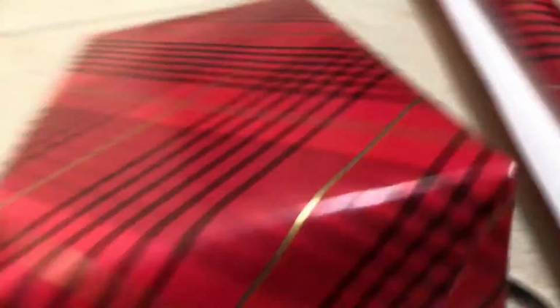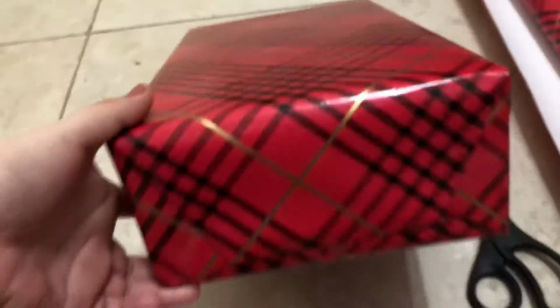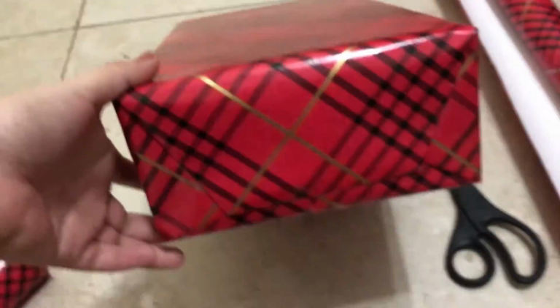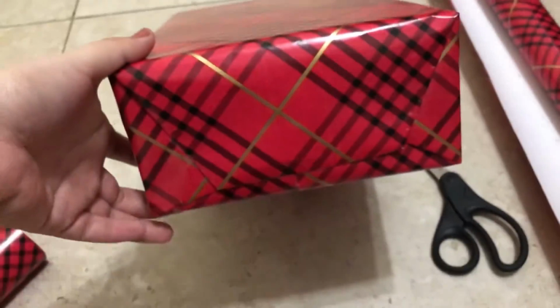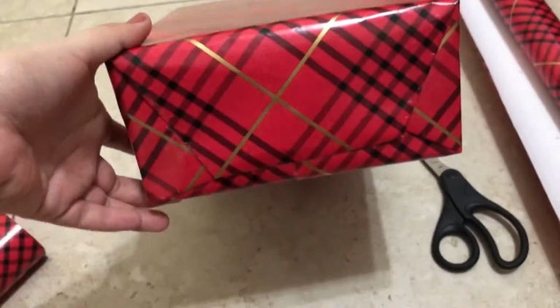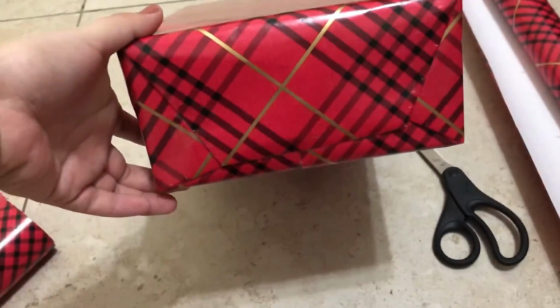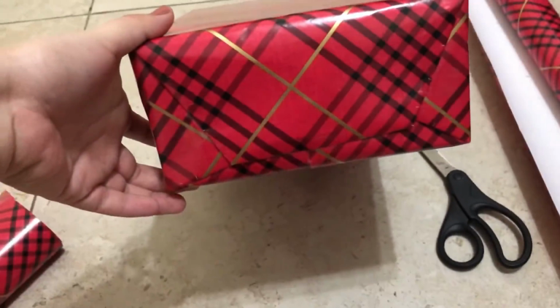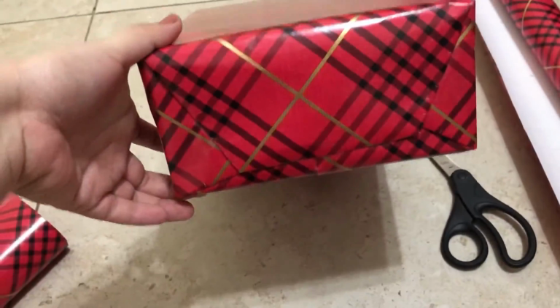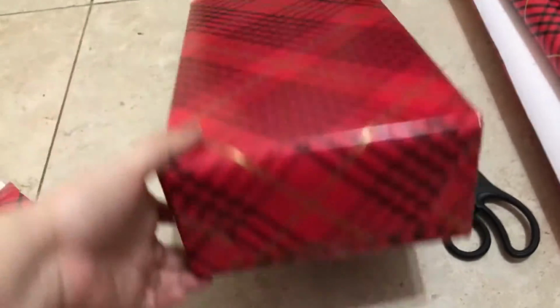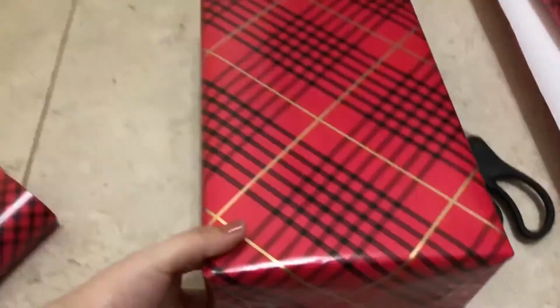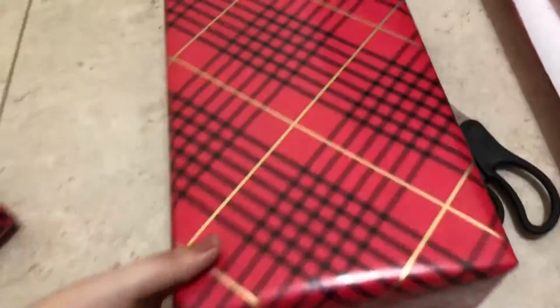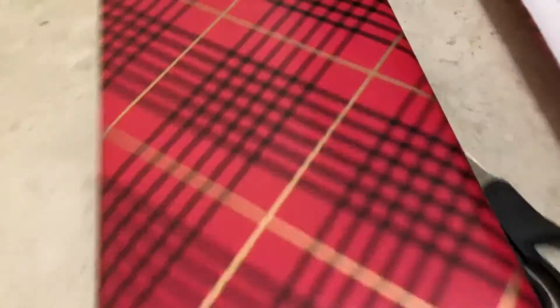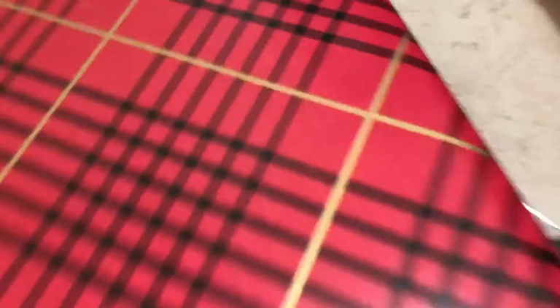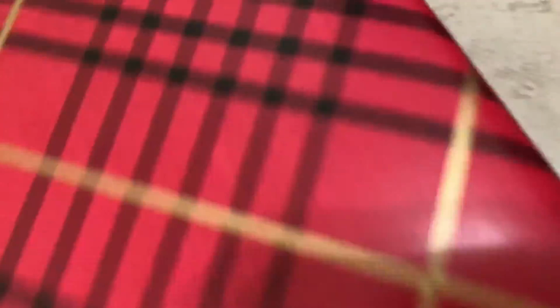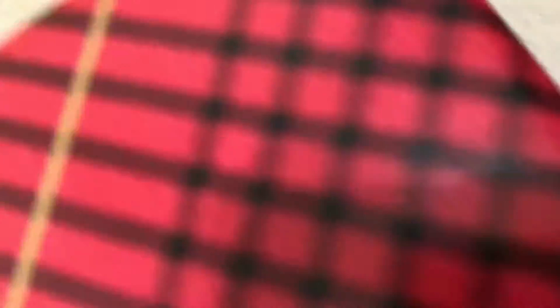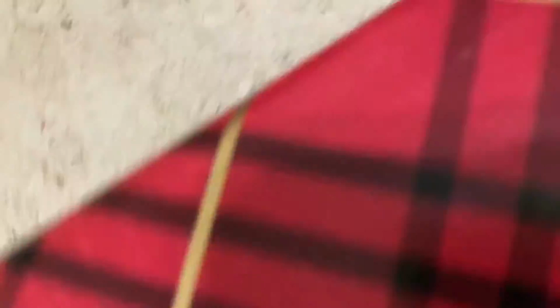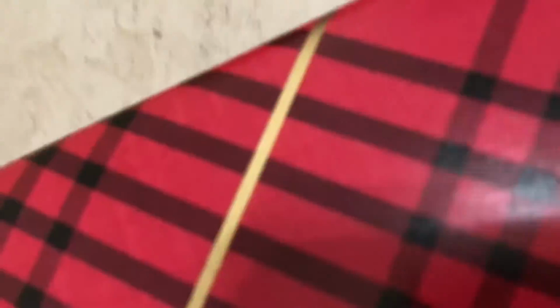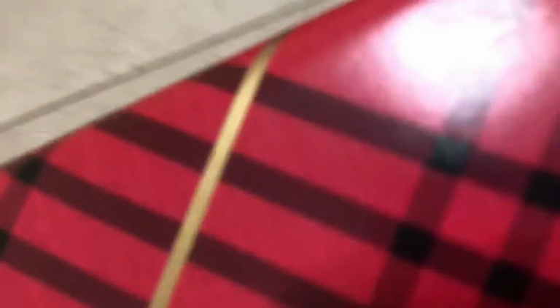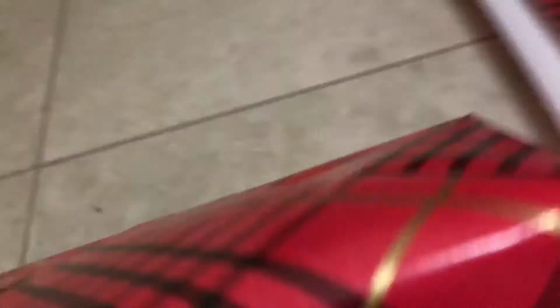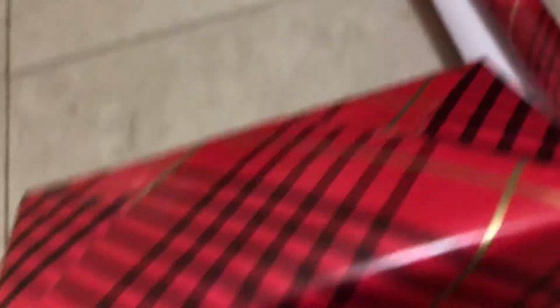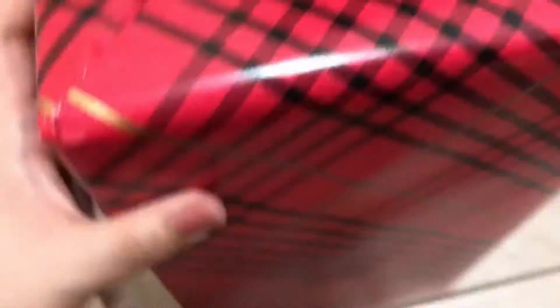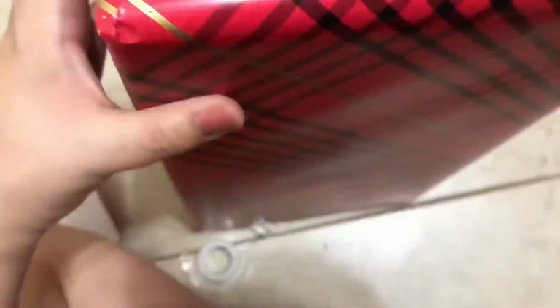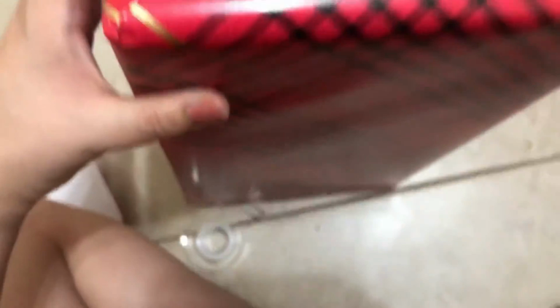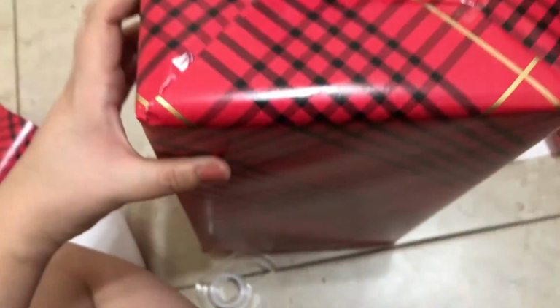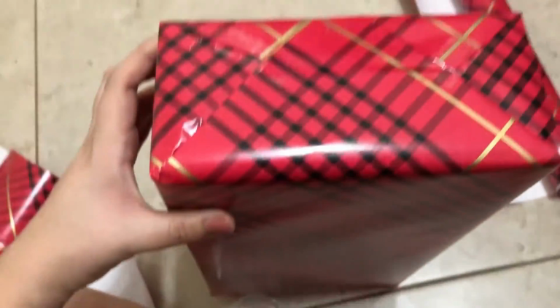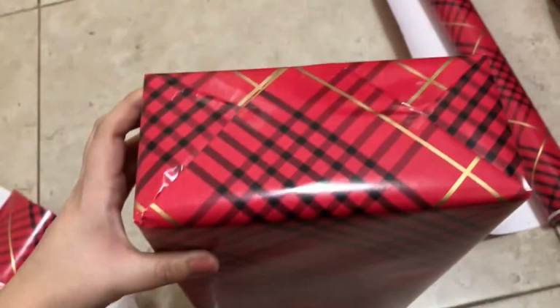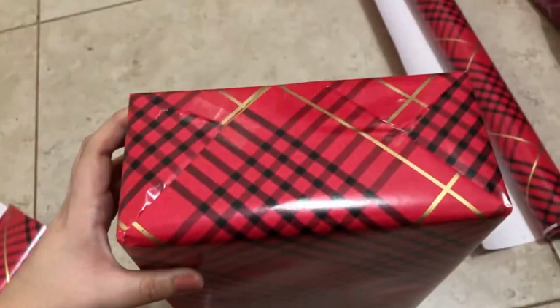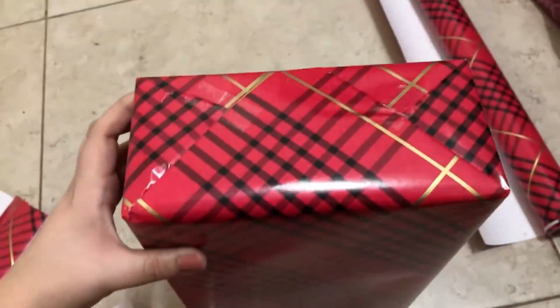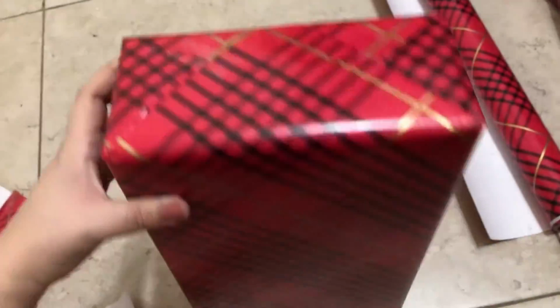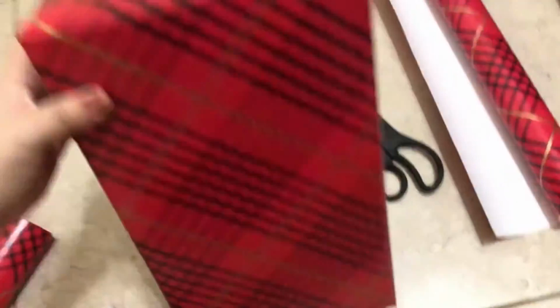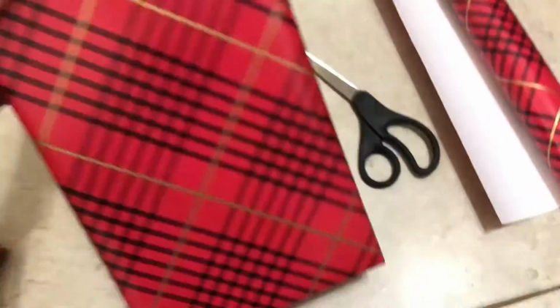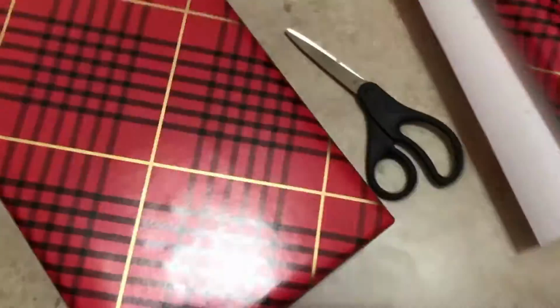I like how the sides look like that — they'll be like that on all the presents. So that's how I wrap my presents.